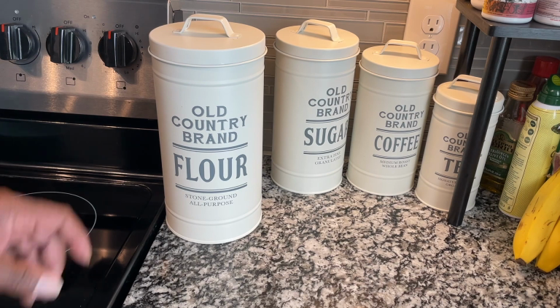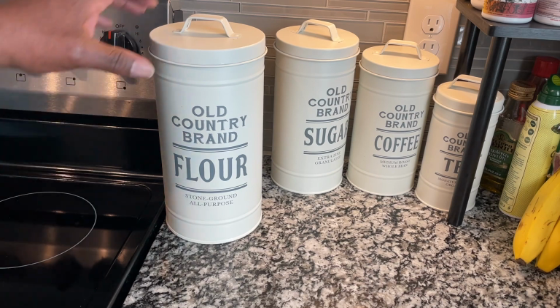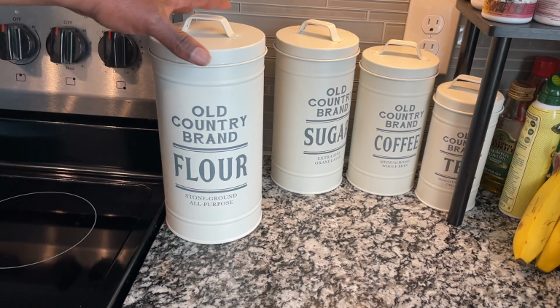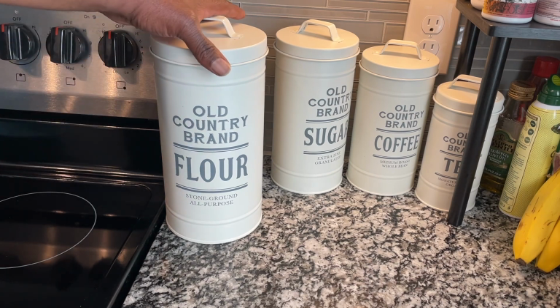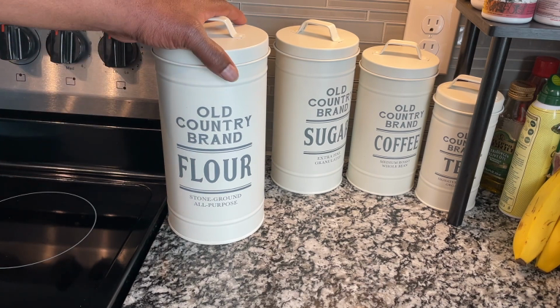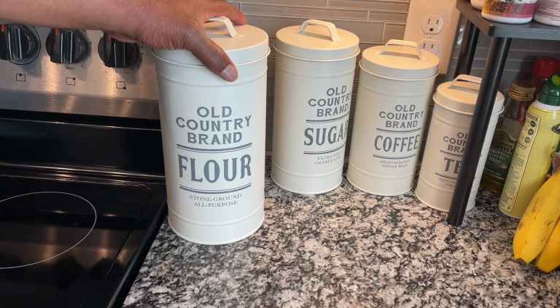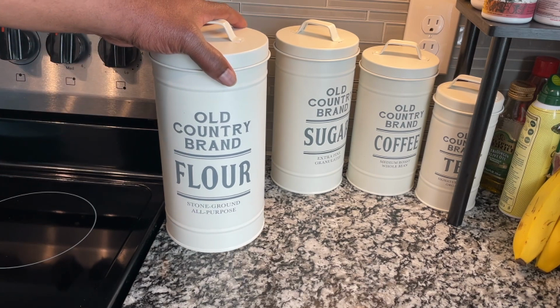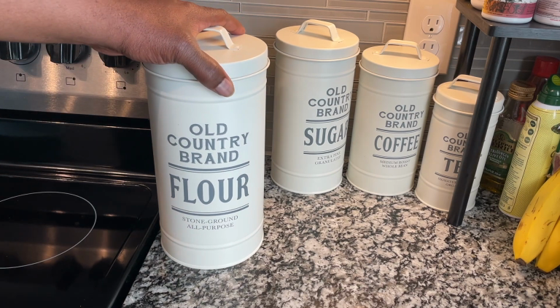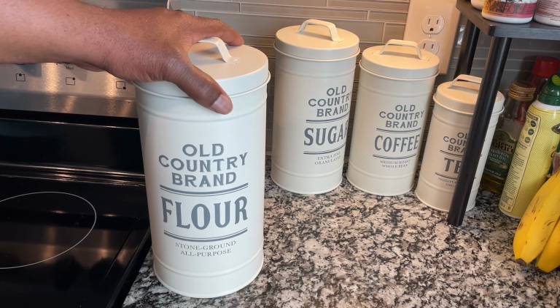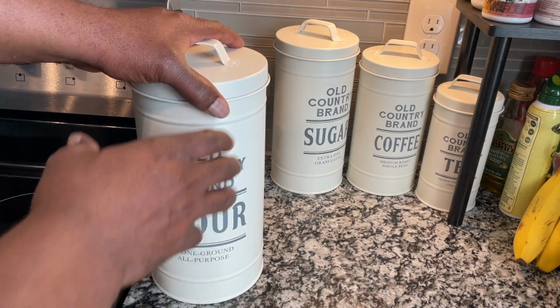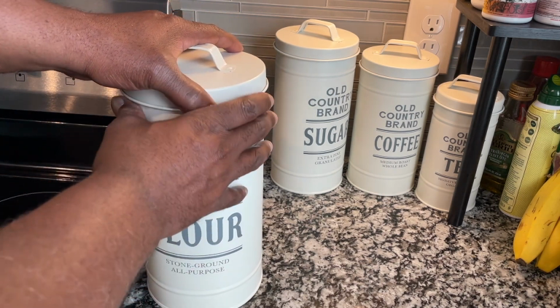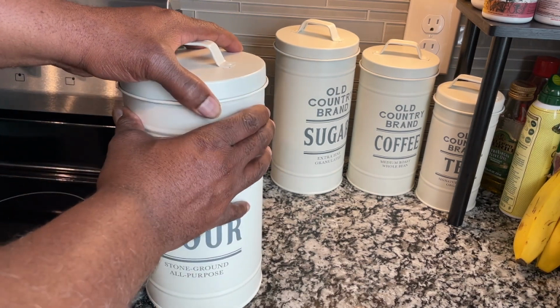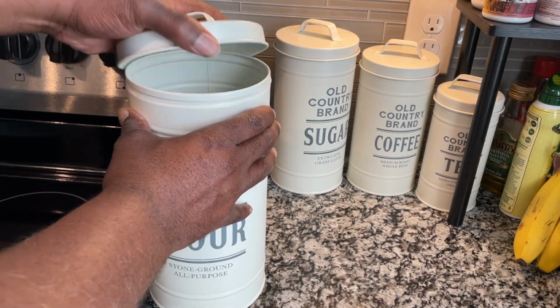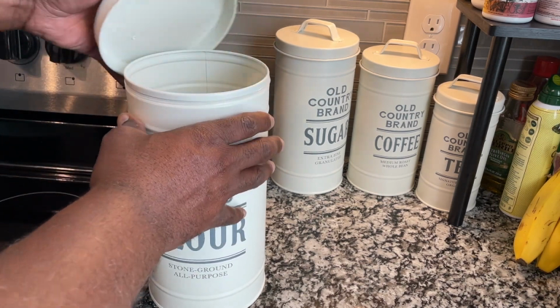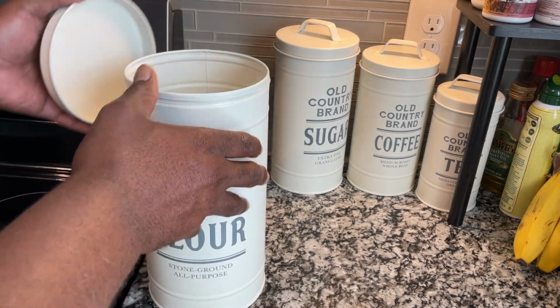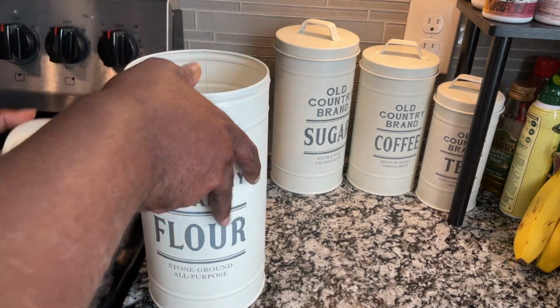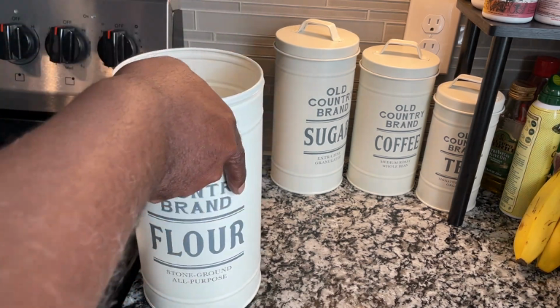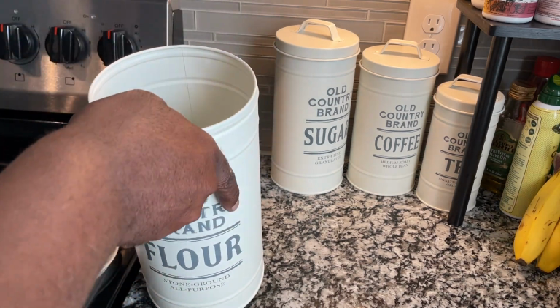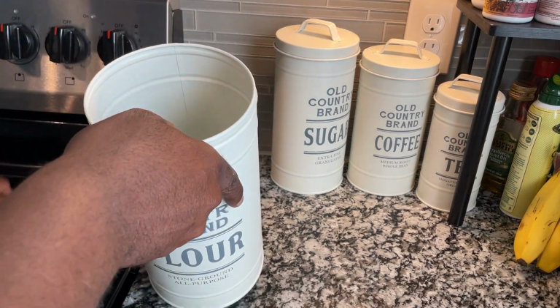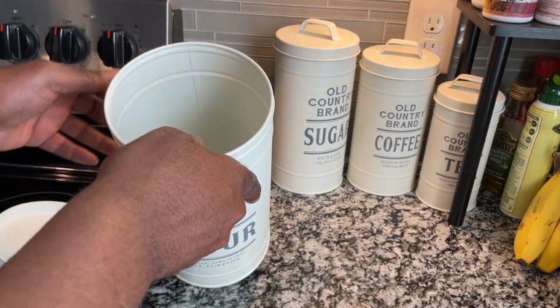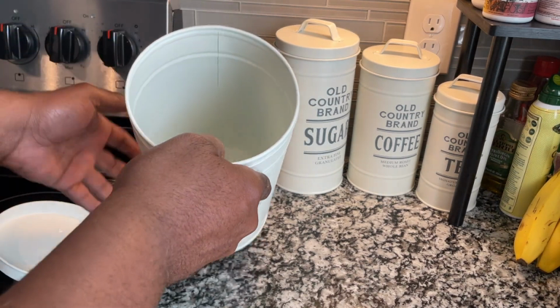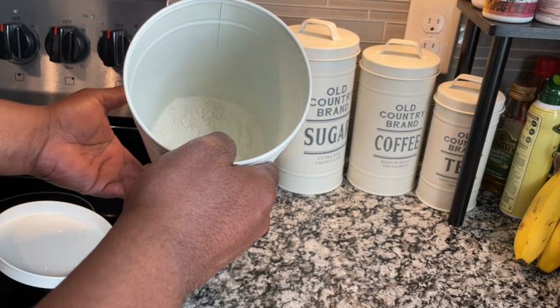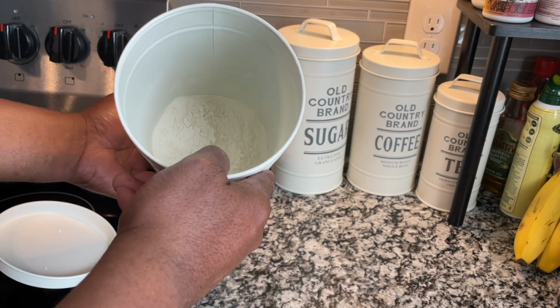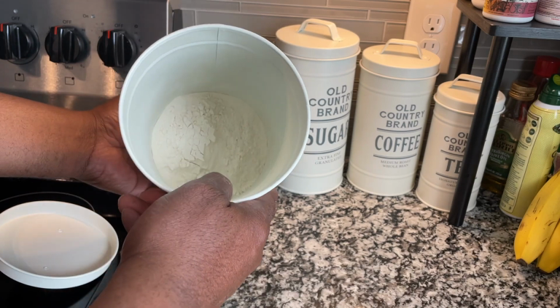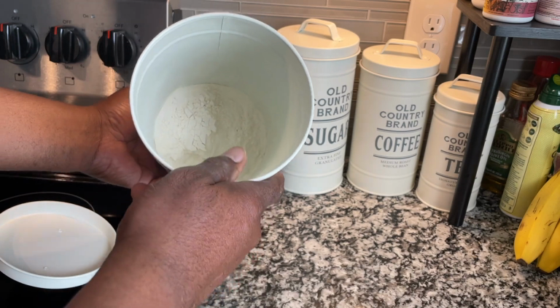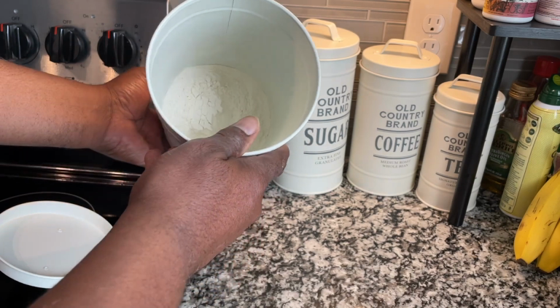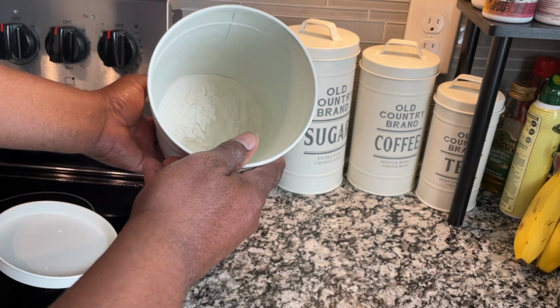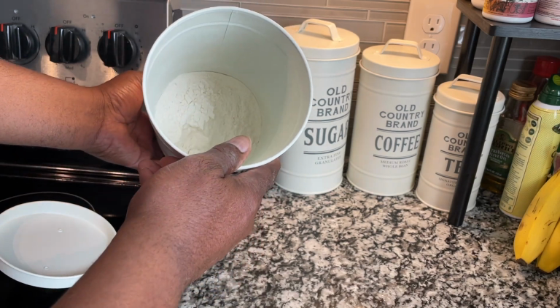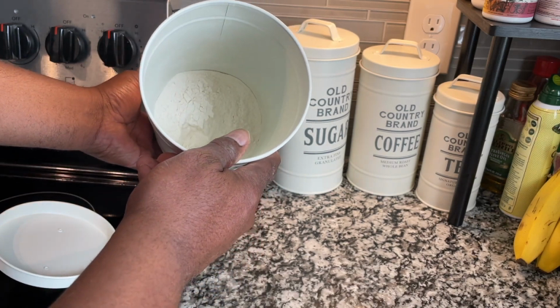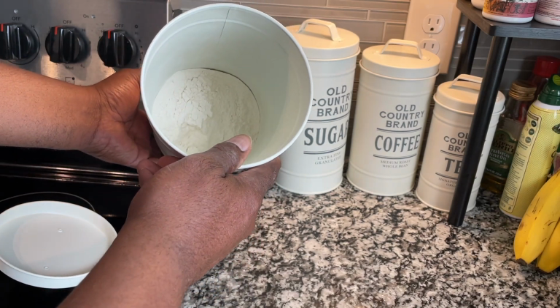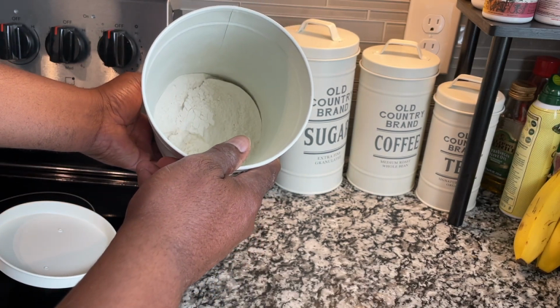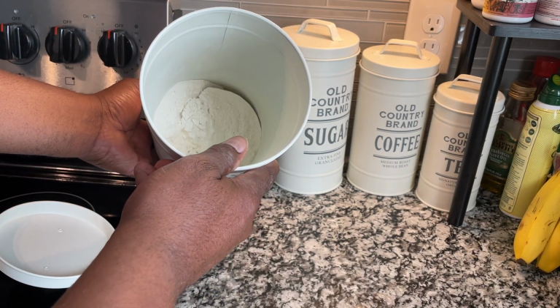As you can see, it tells you what's in it. On the inside, it's very large.